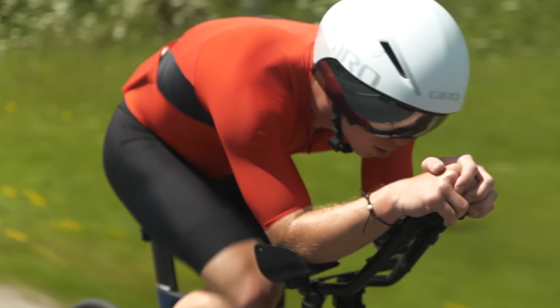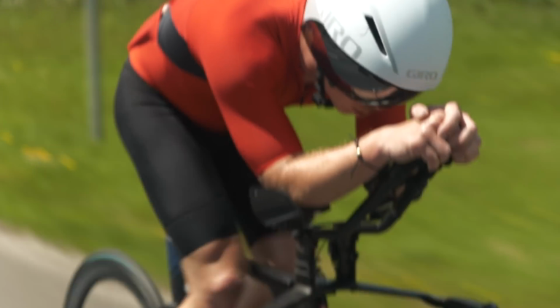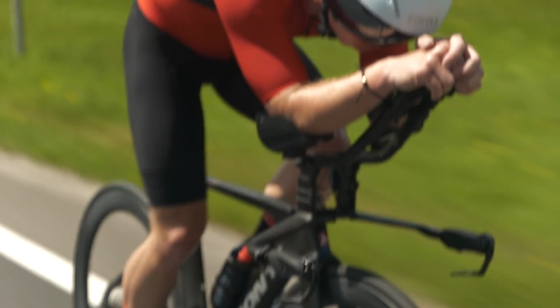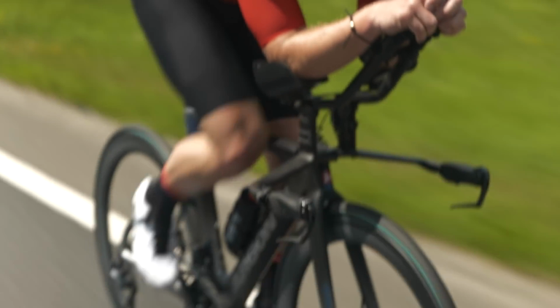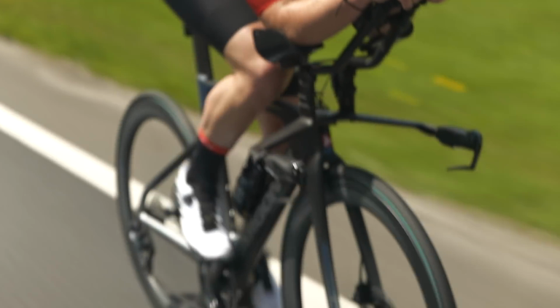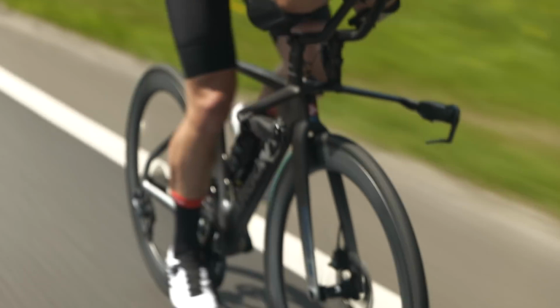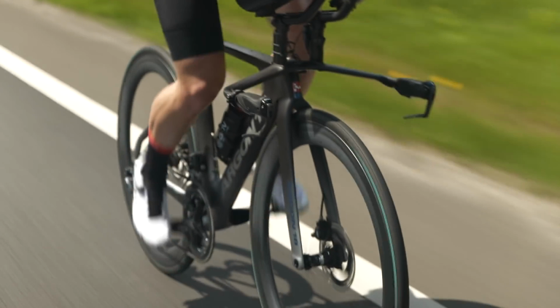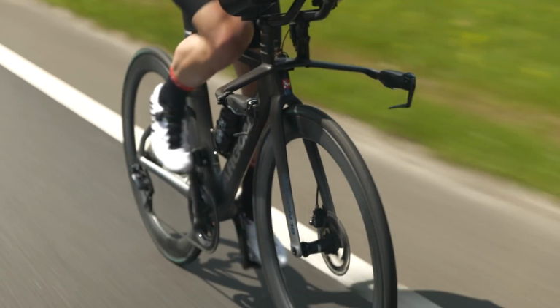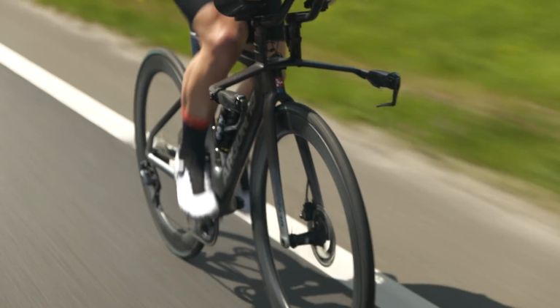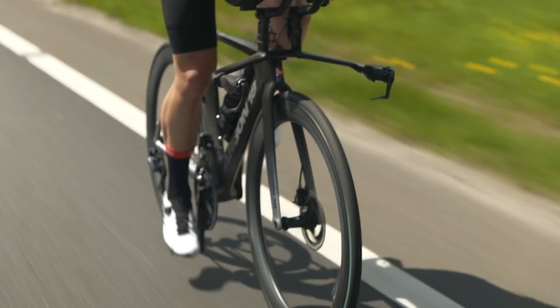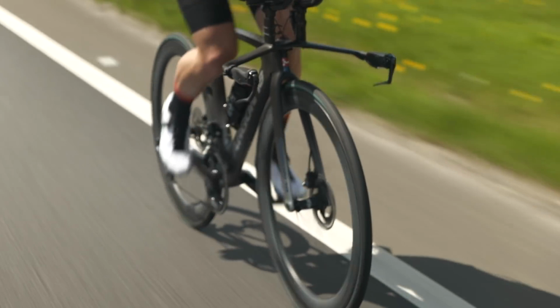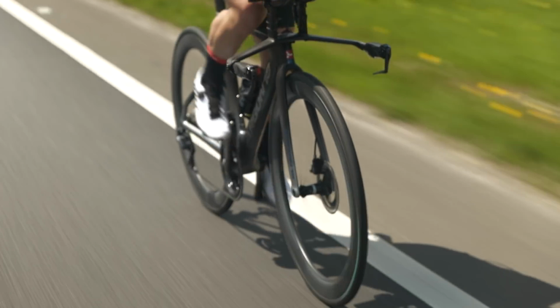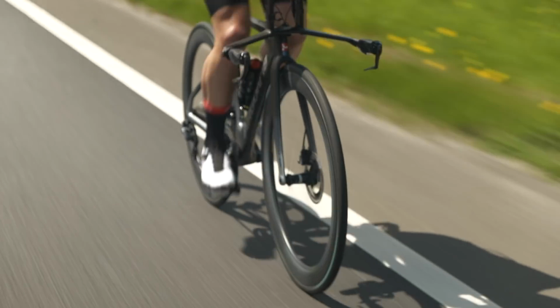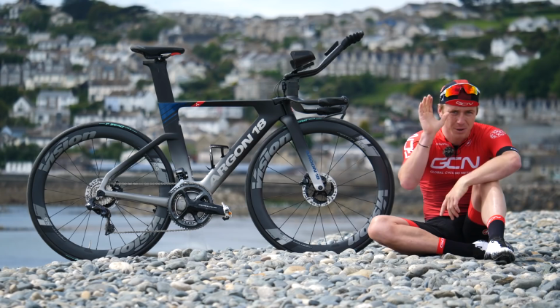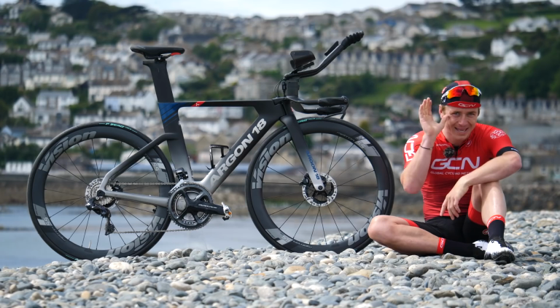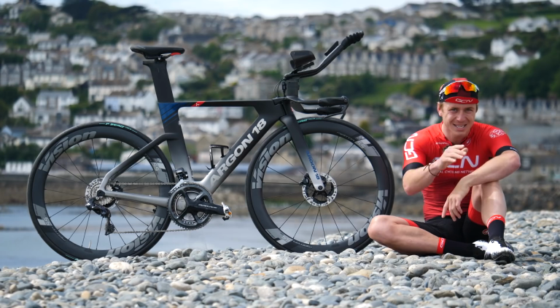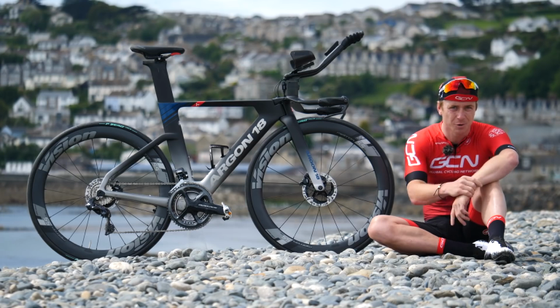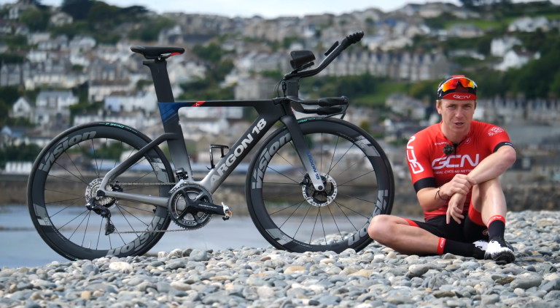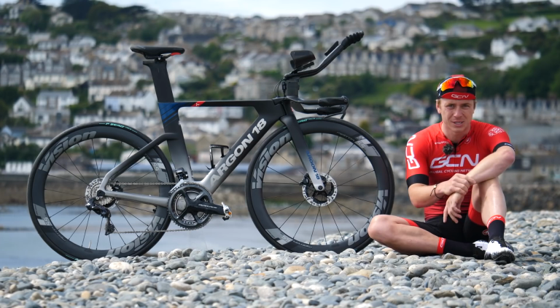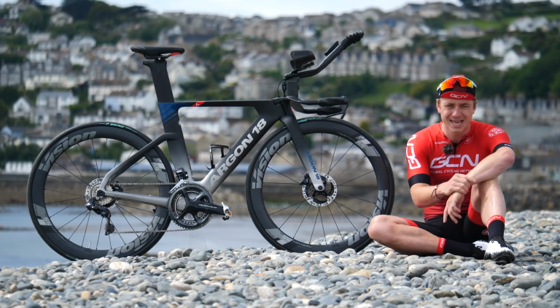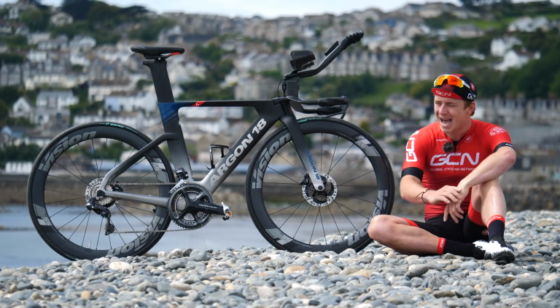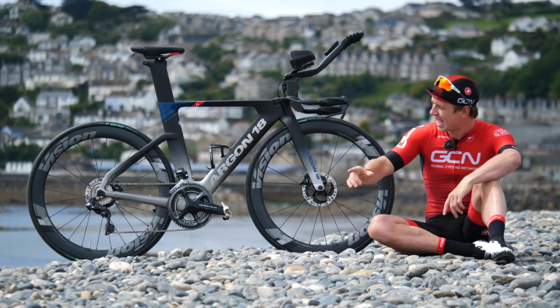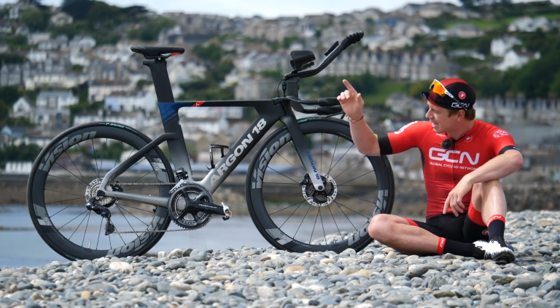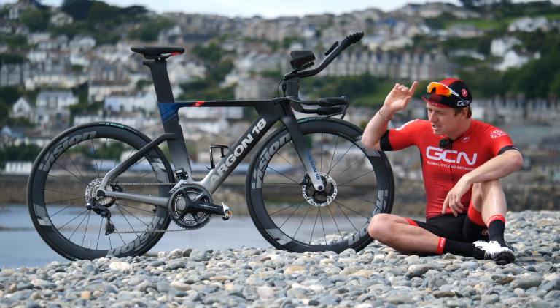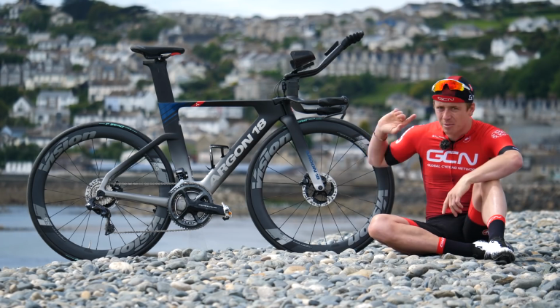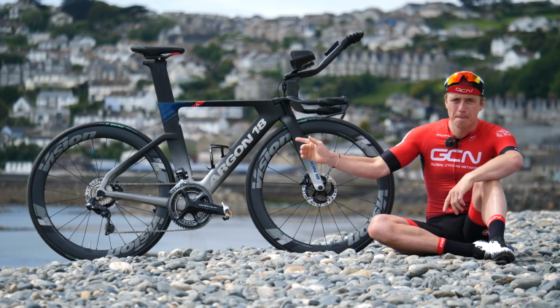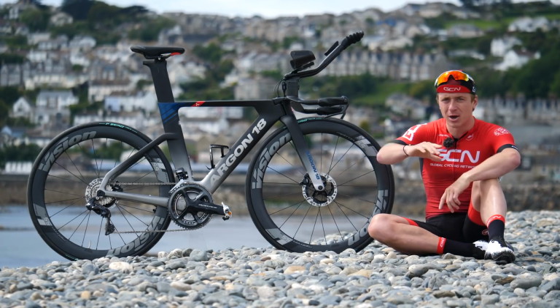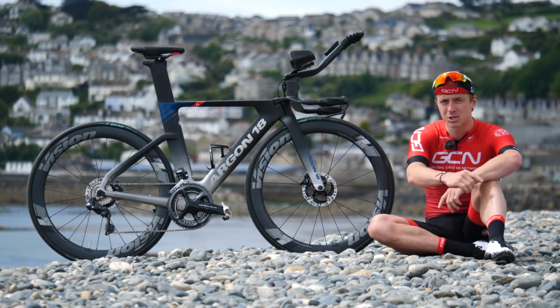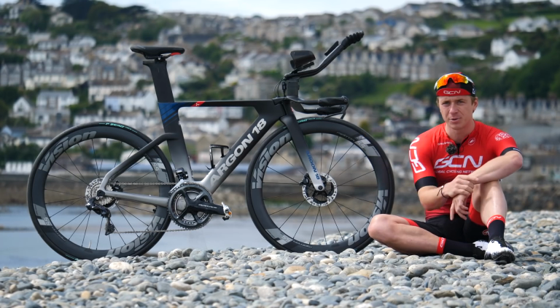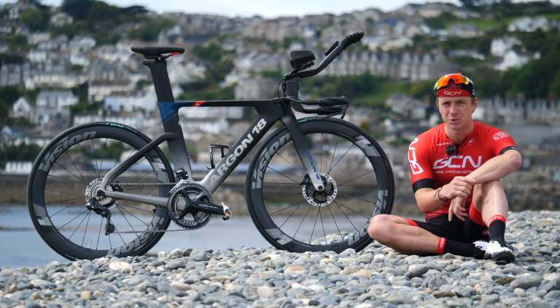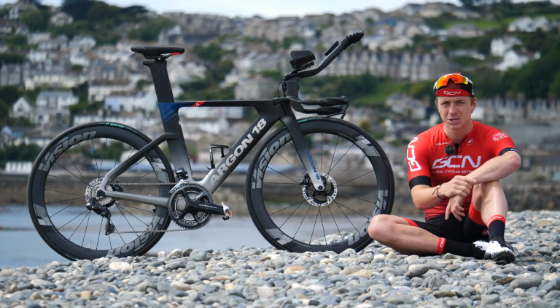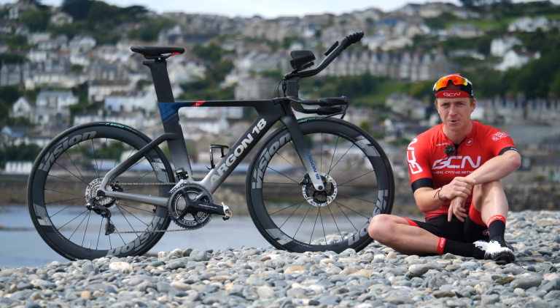I thought I'd take the time to run you through some of the kit I'll be using and some of the bikes I'll be using too.